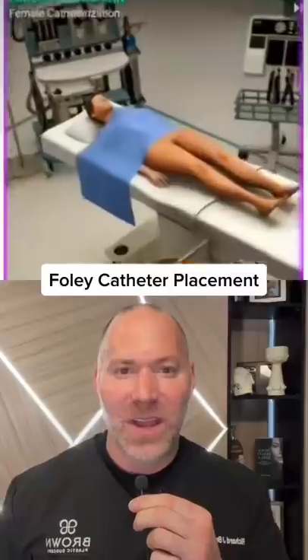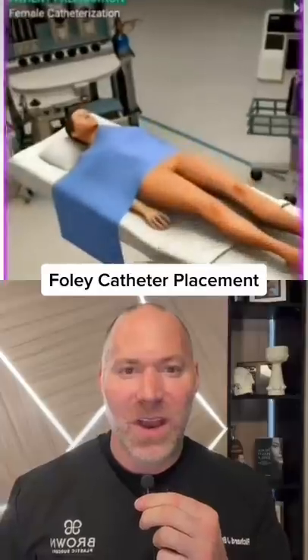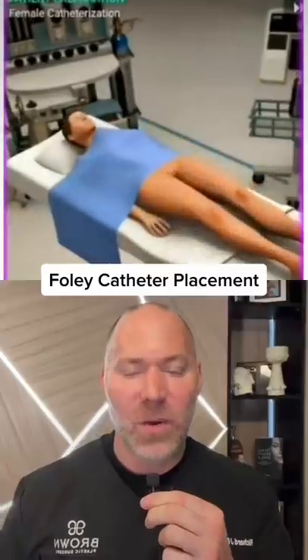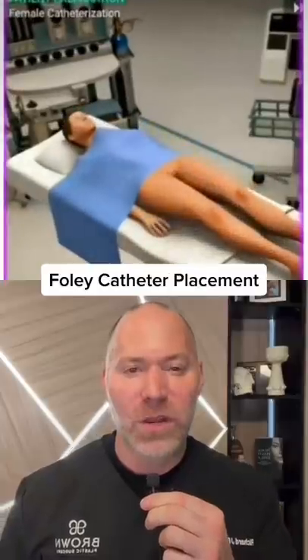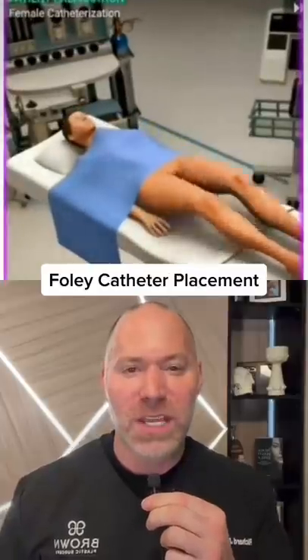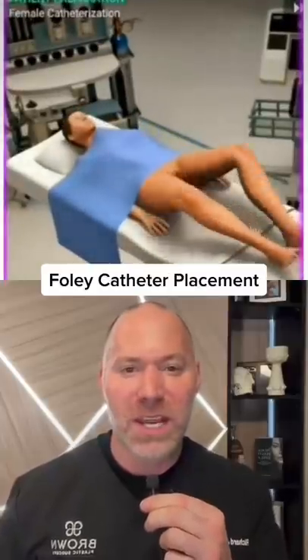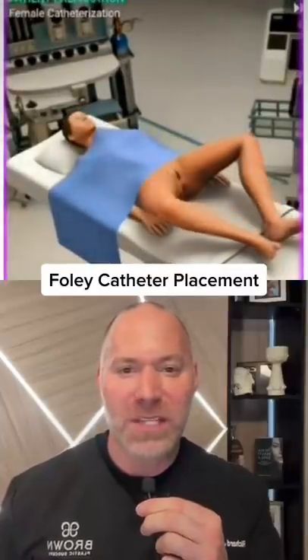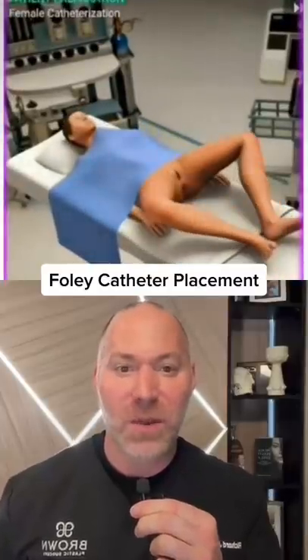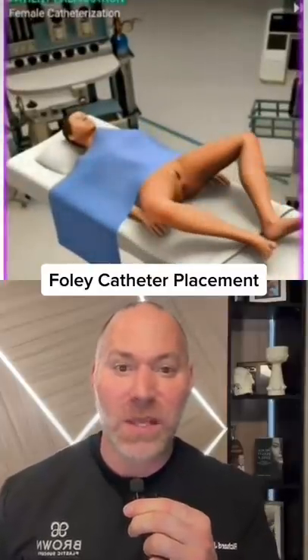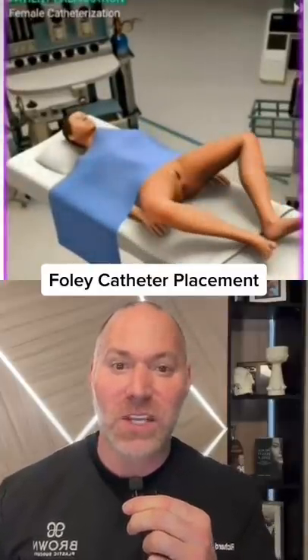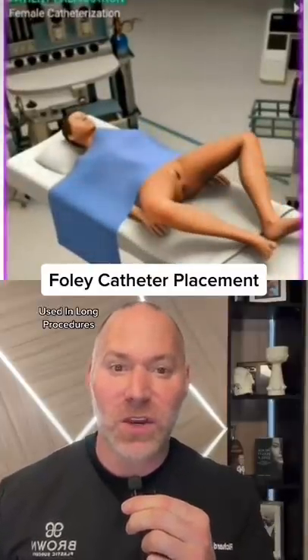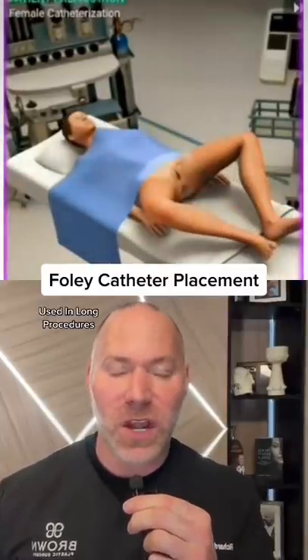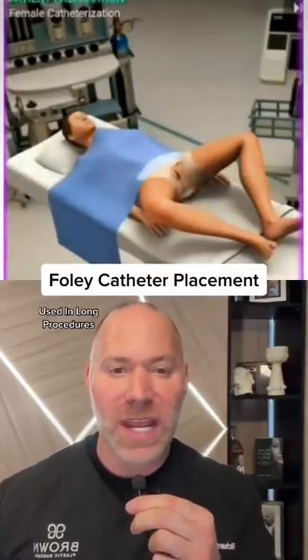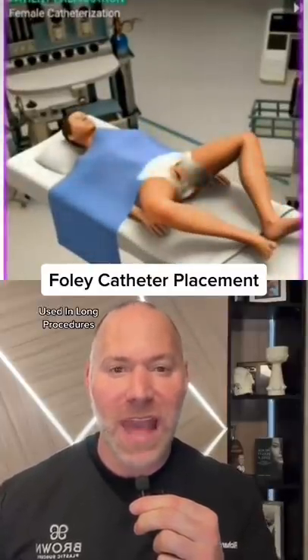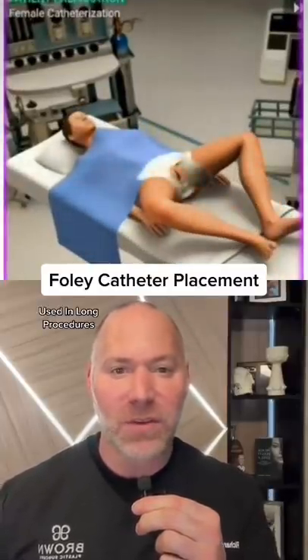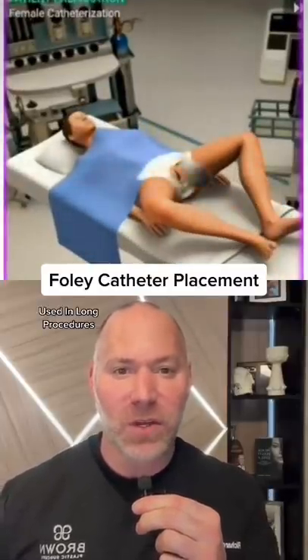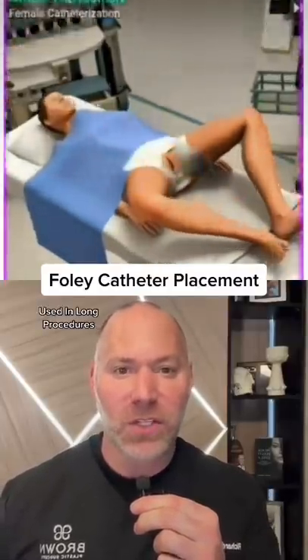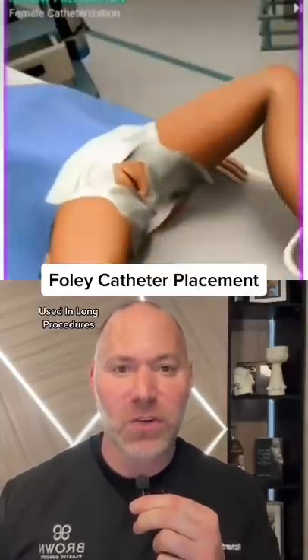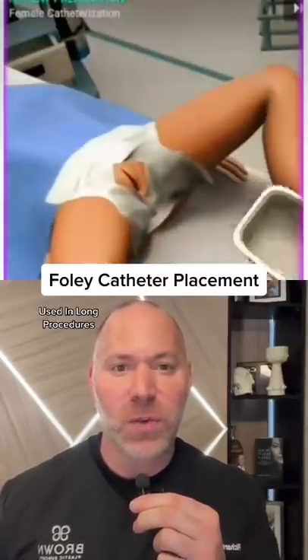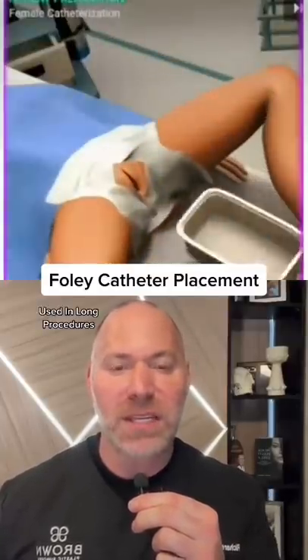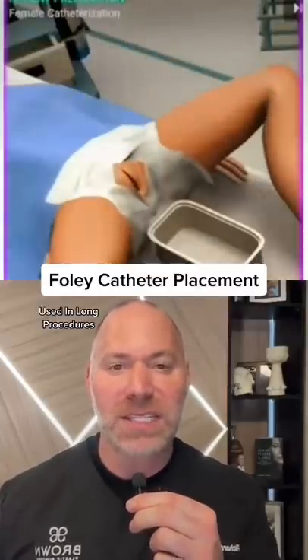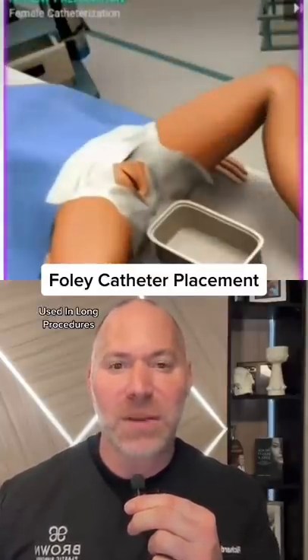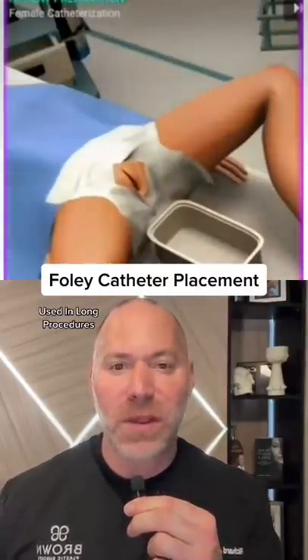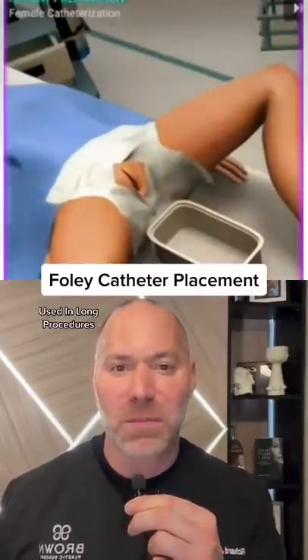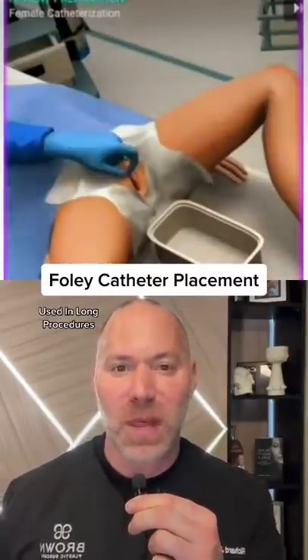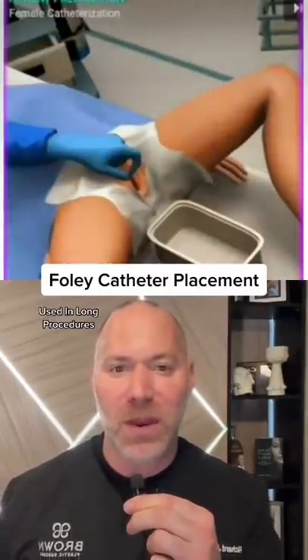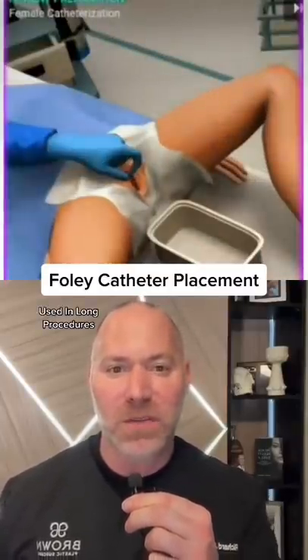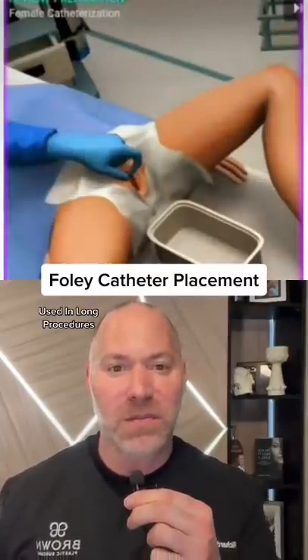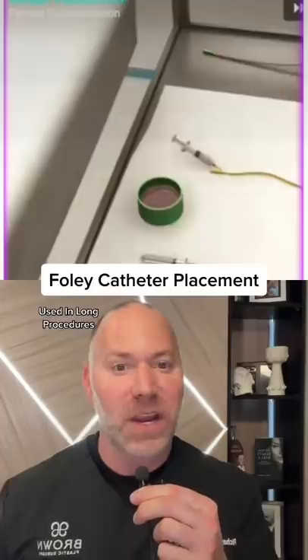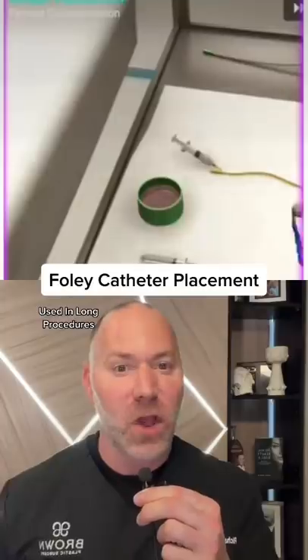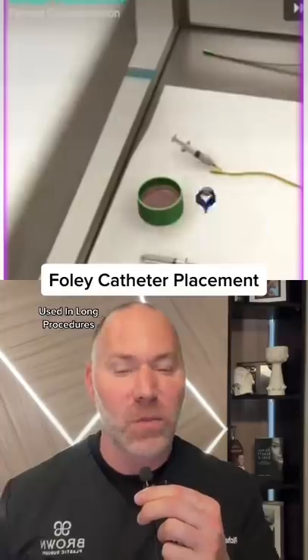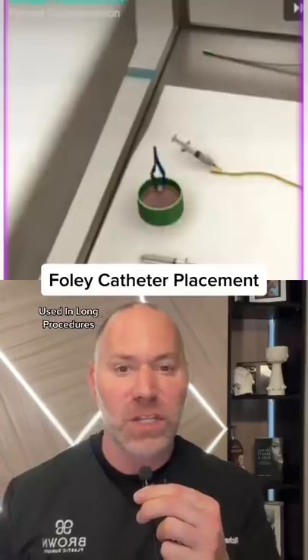What you're seeing here is how we place a urinary catheter during surgery. We need to decompress the bladder if it's a very long procedure.